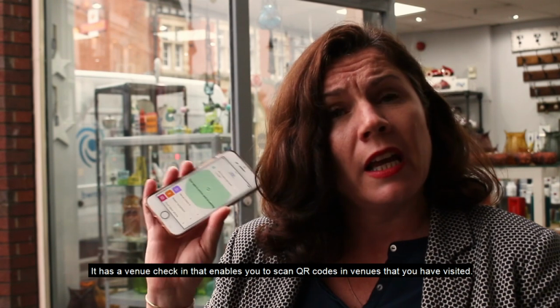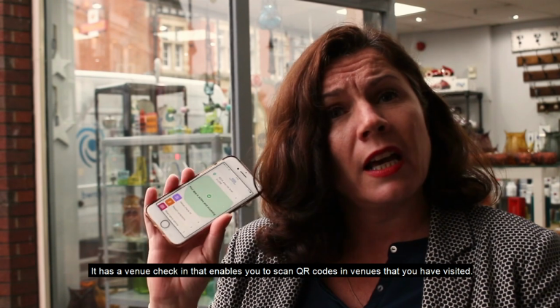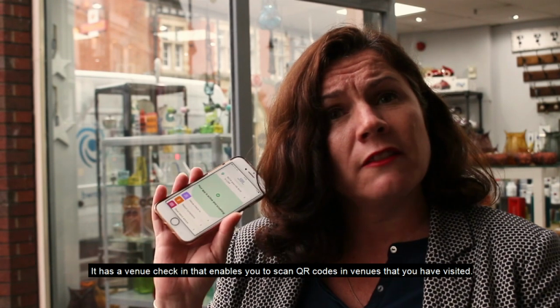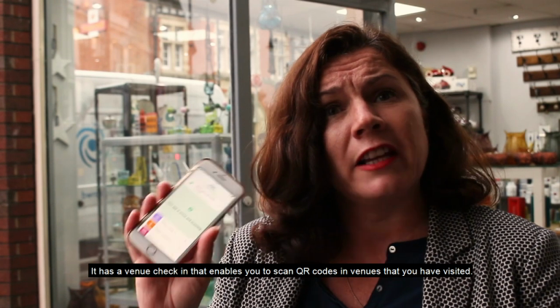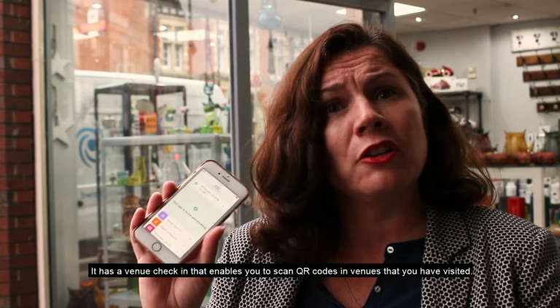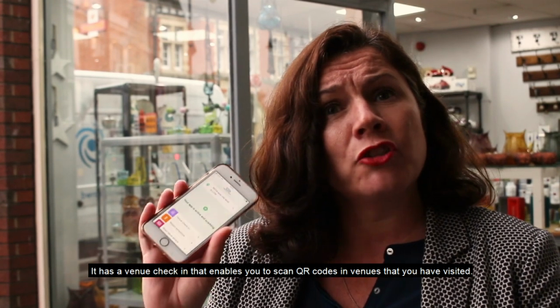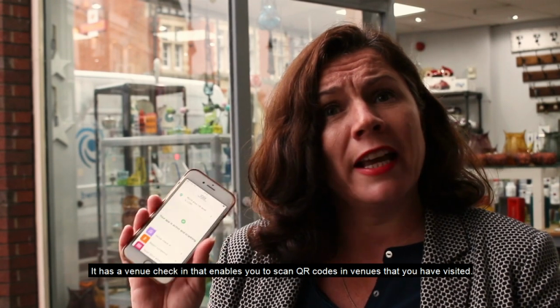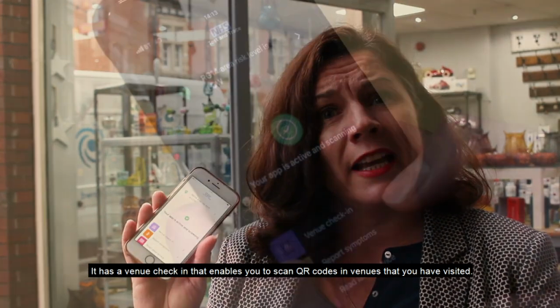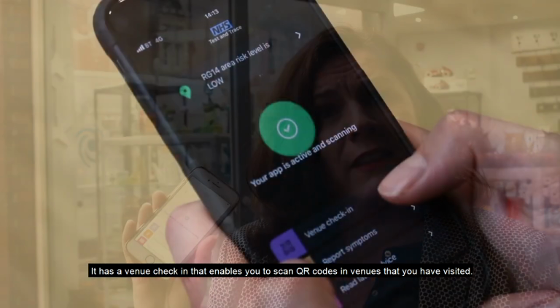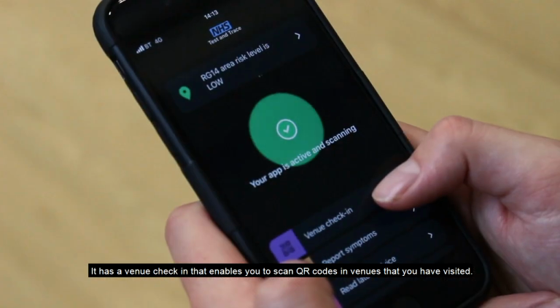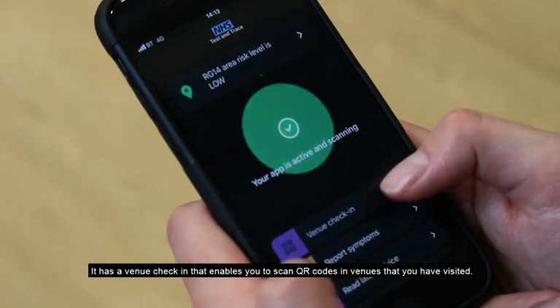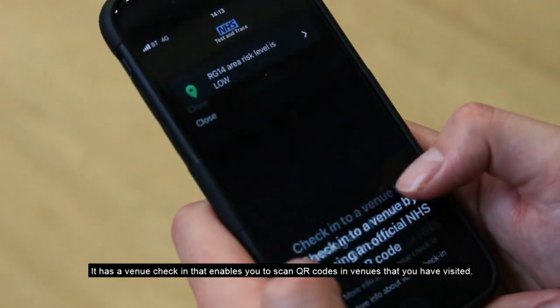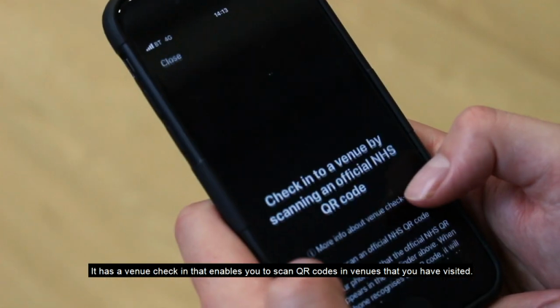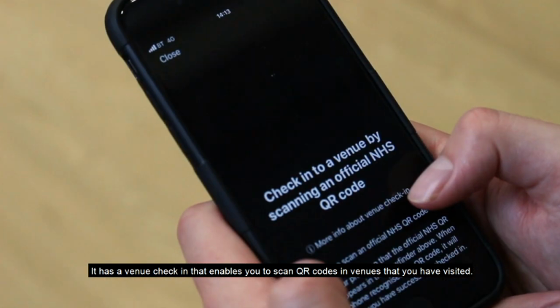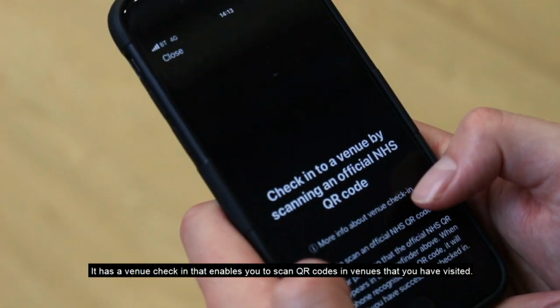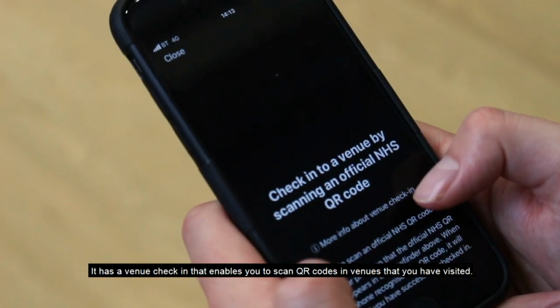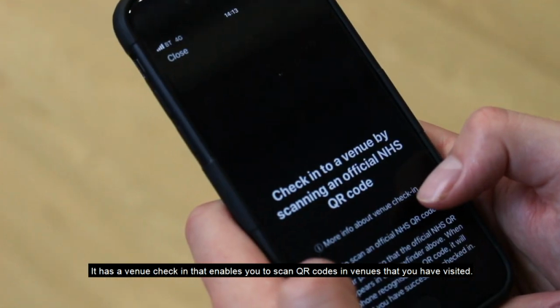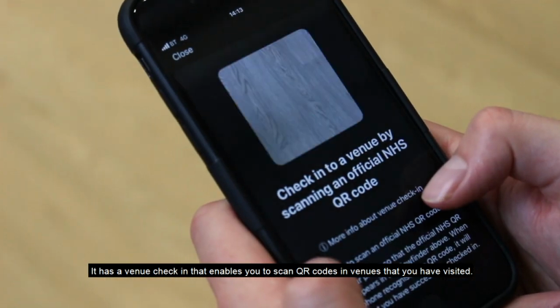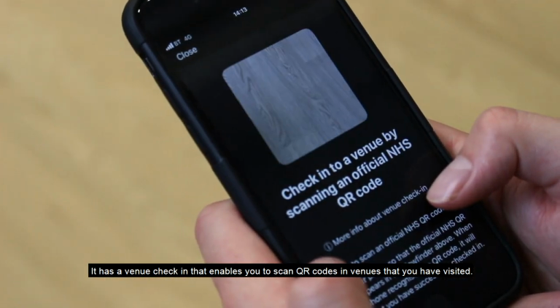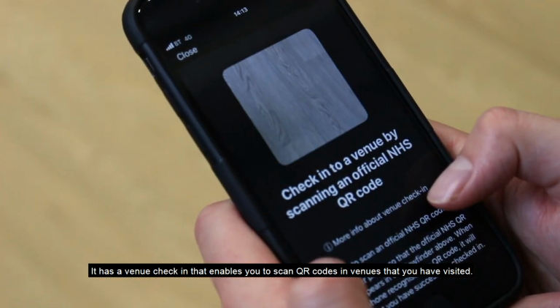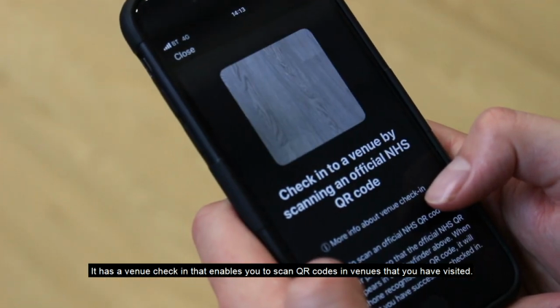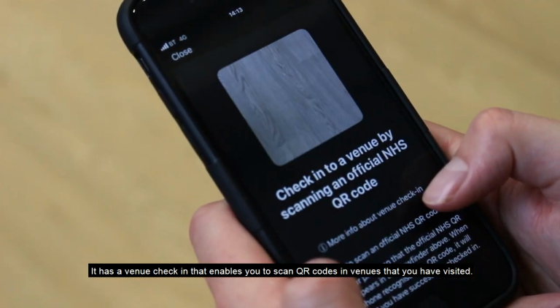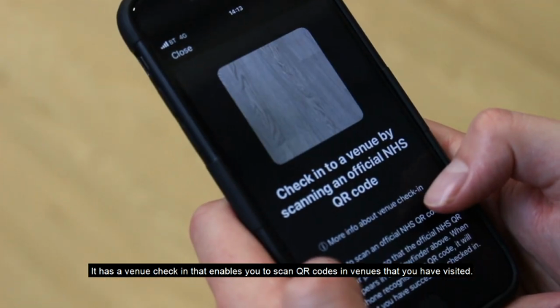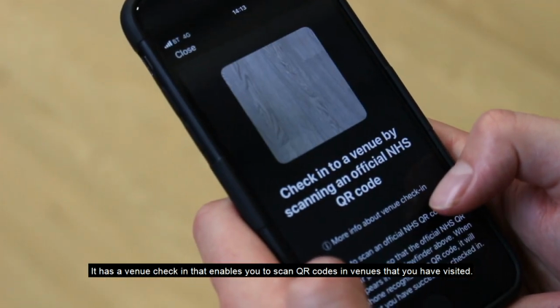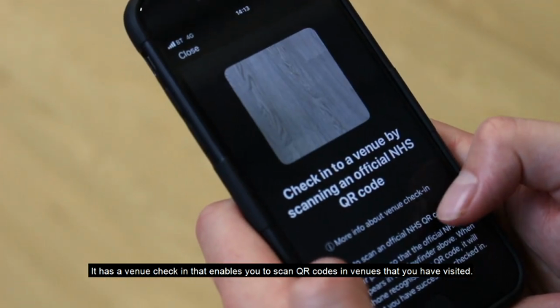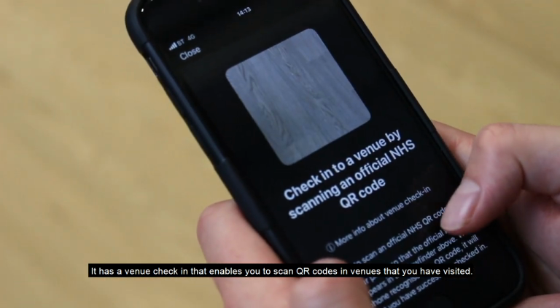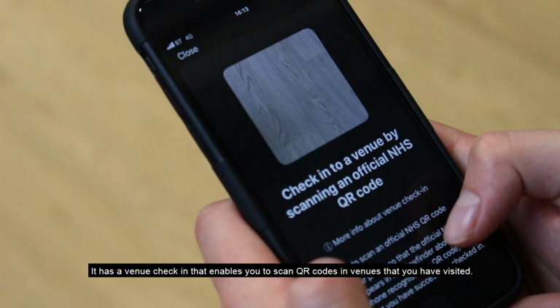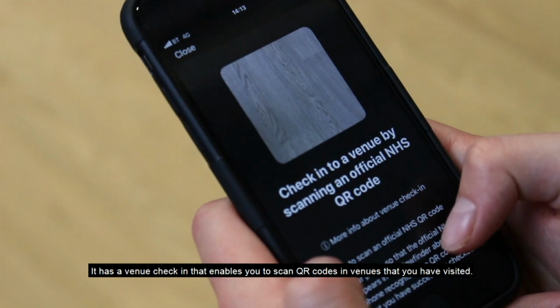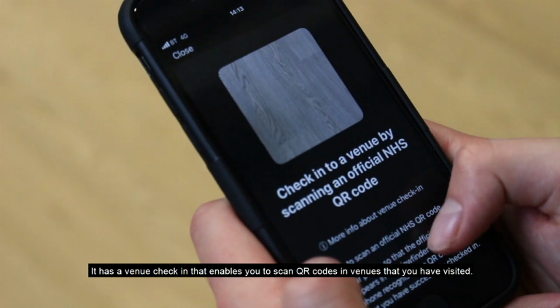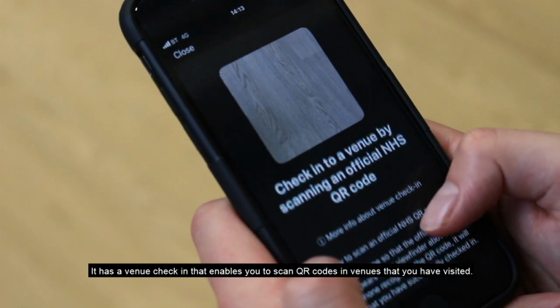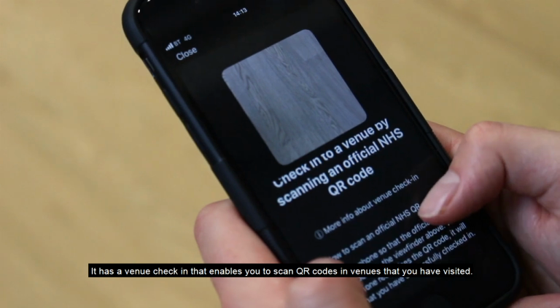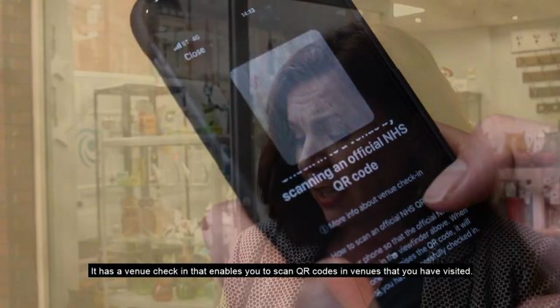It has a venue check-in that enables you to scan codes so that the venue knows that you visited.